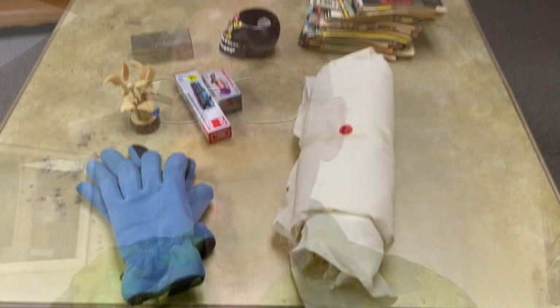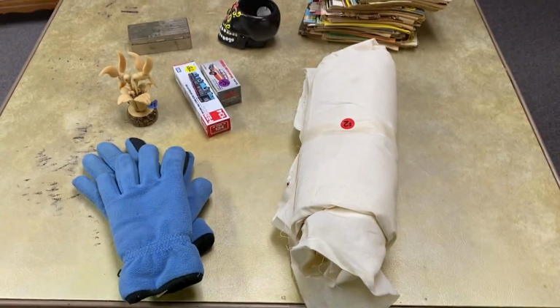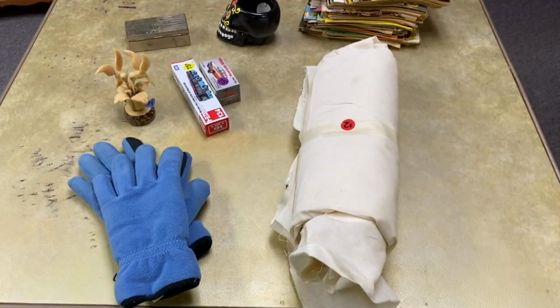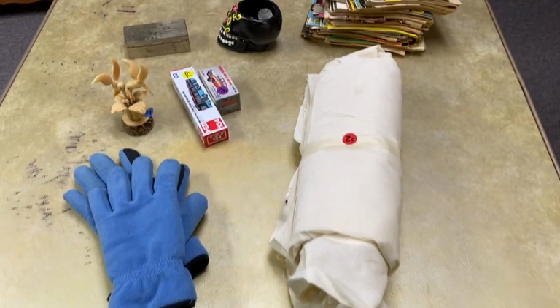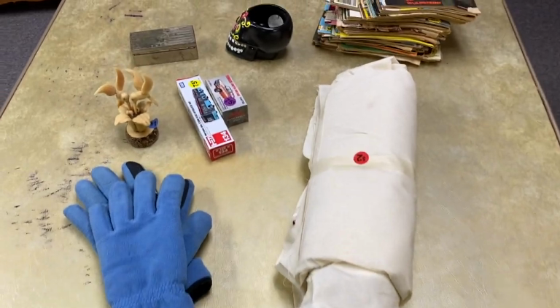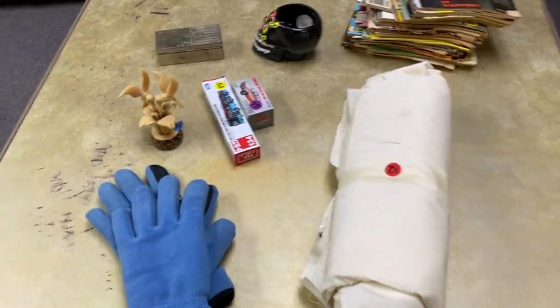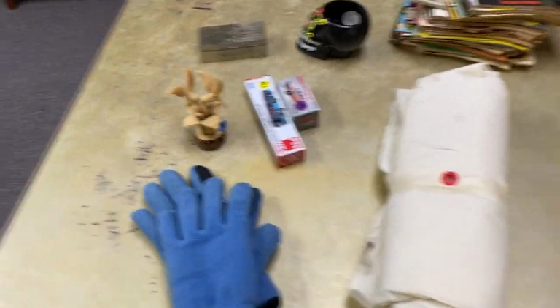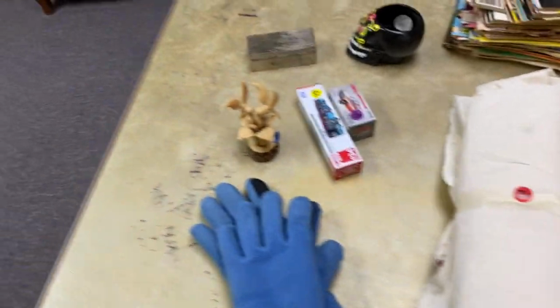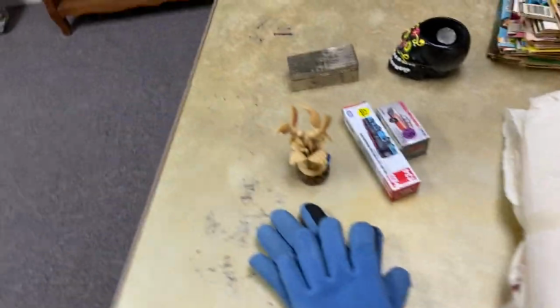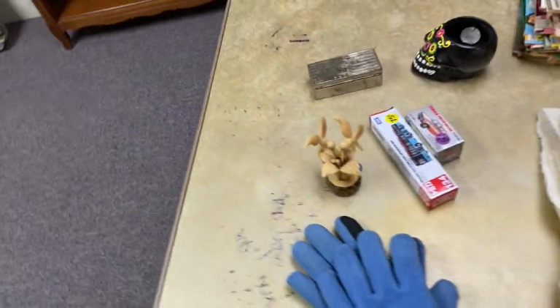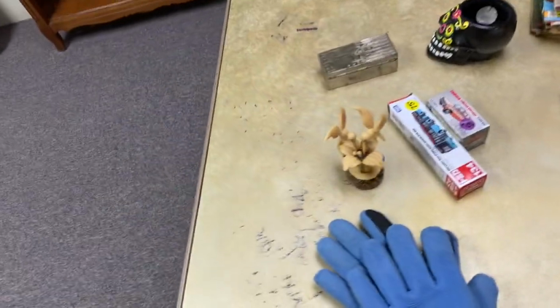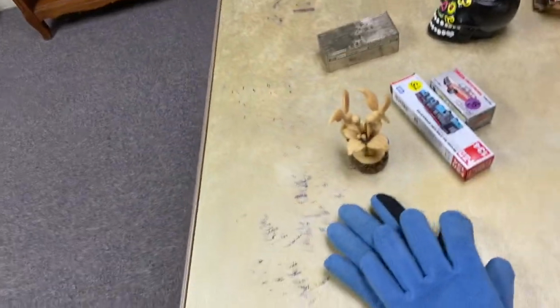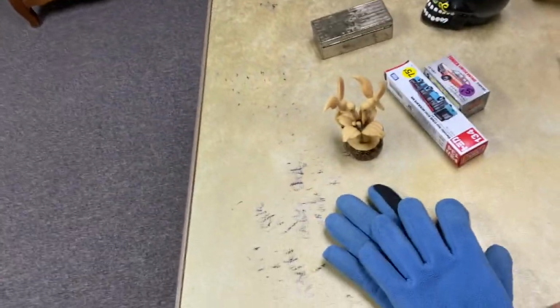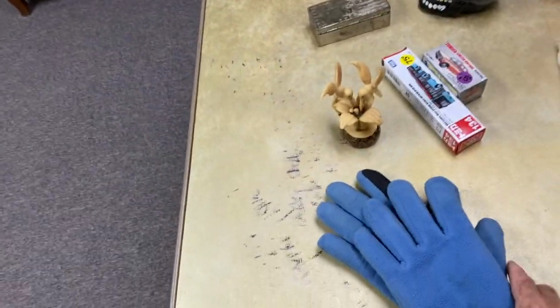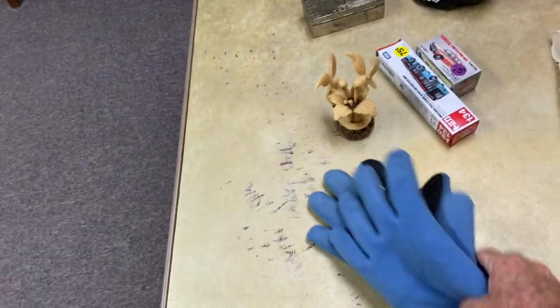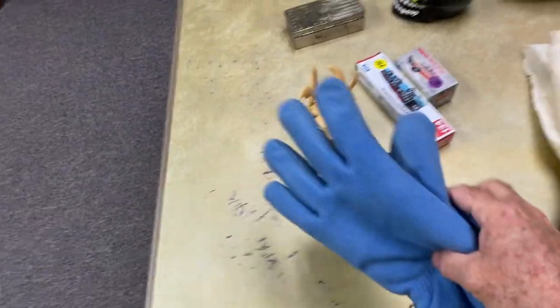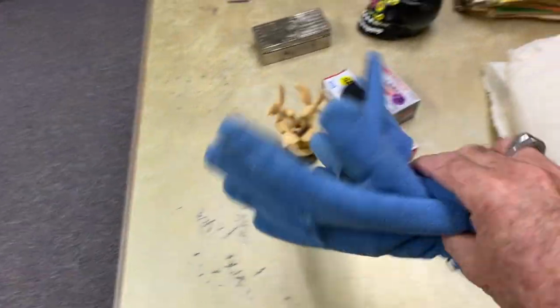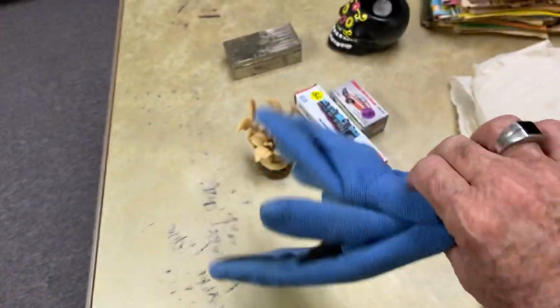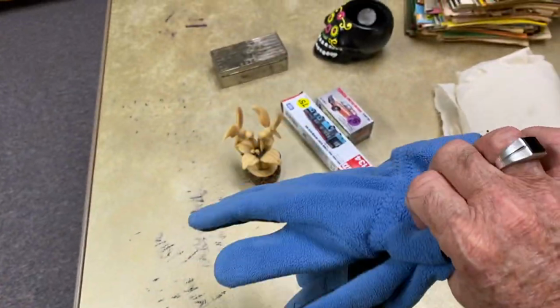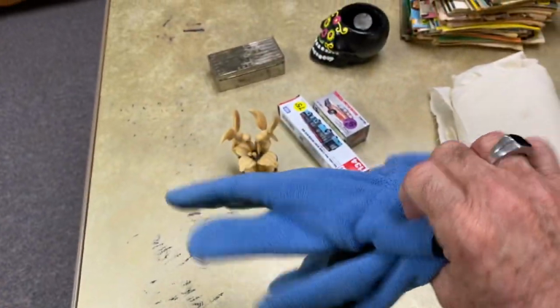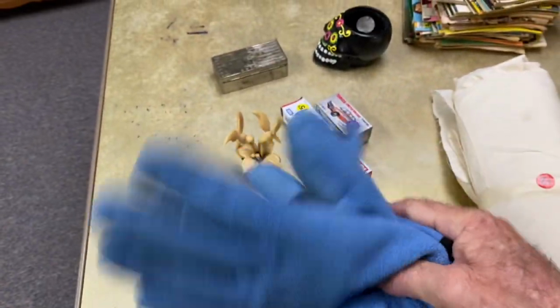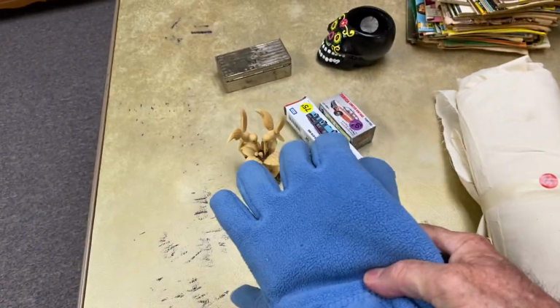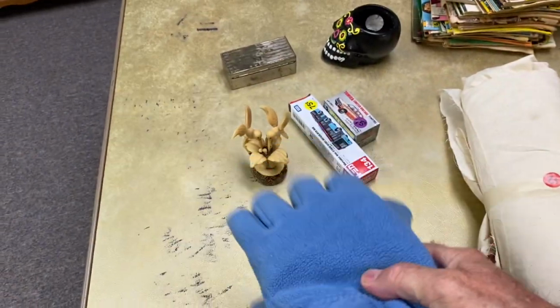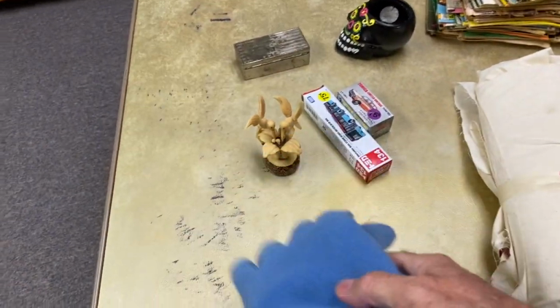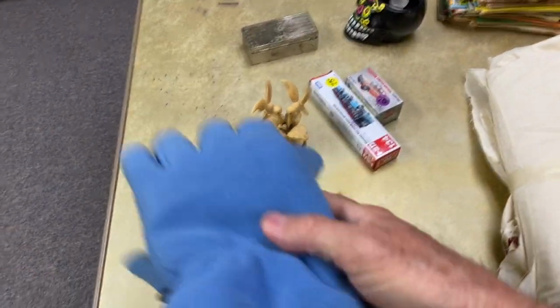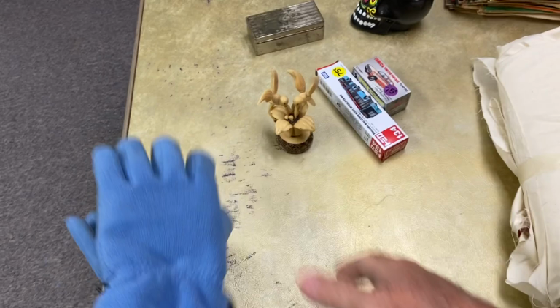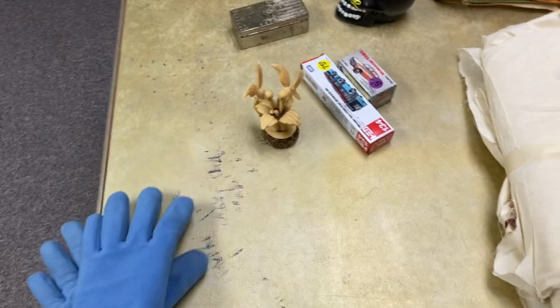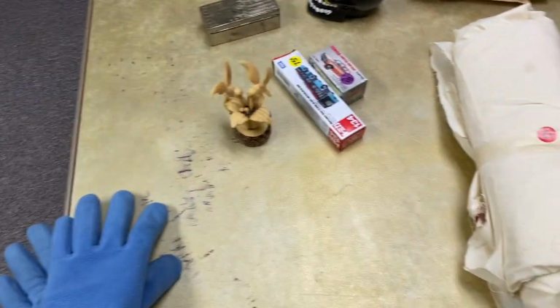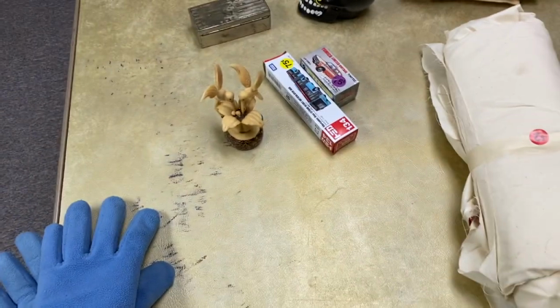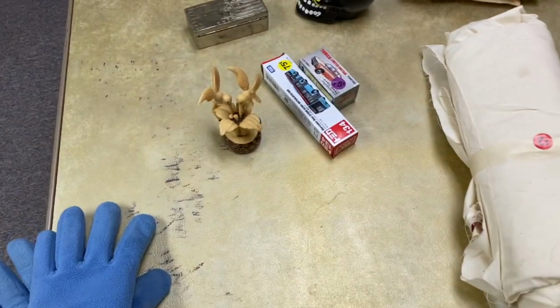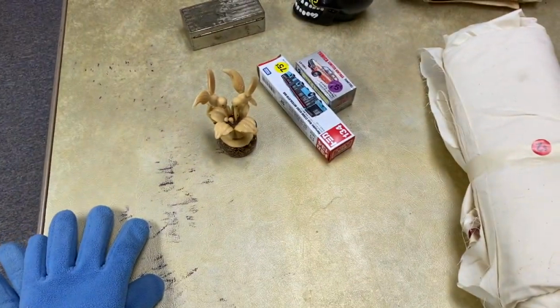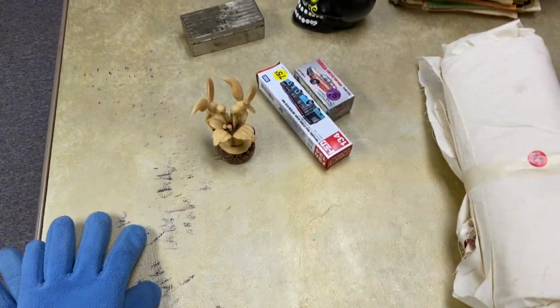The first item I found — I needed a new pair of winter gloves. I thought these were a nice blue color, so I picked those up for a dollar.